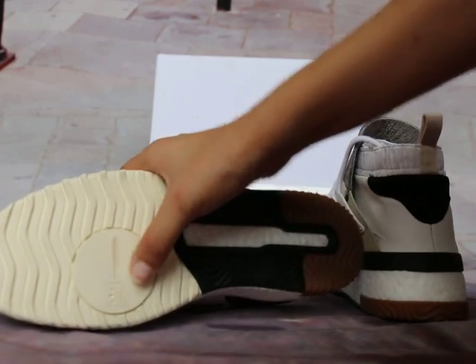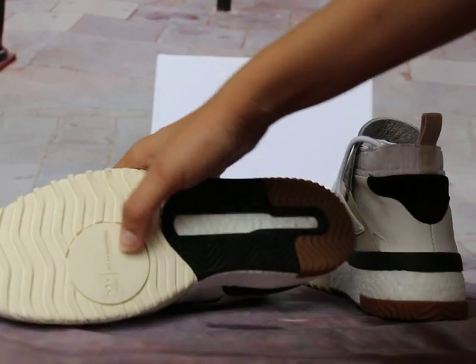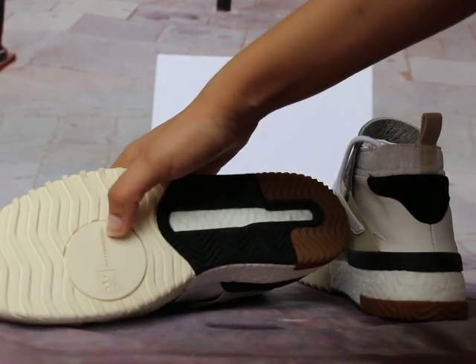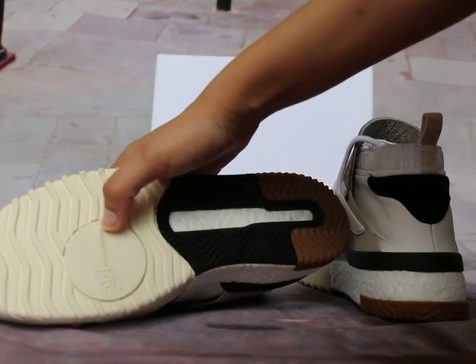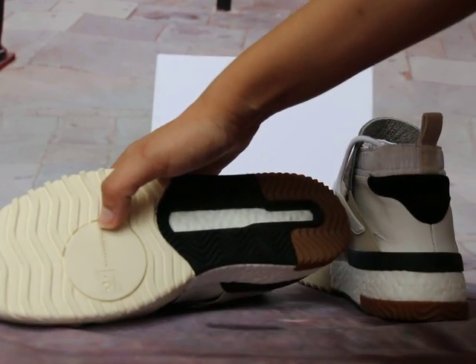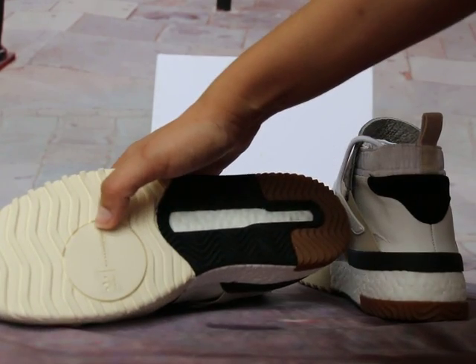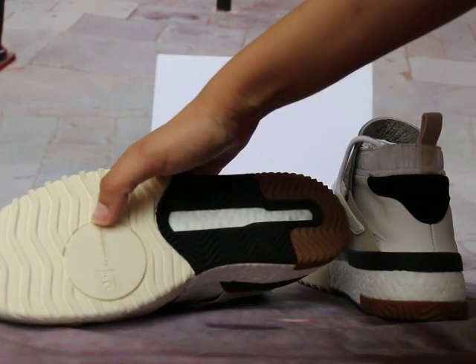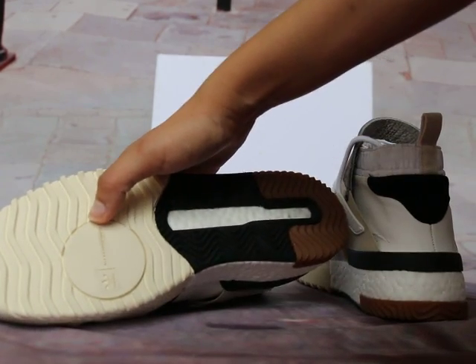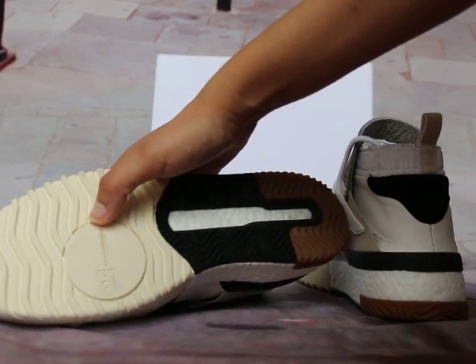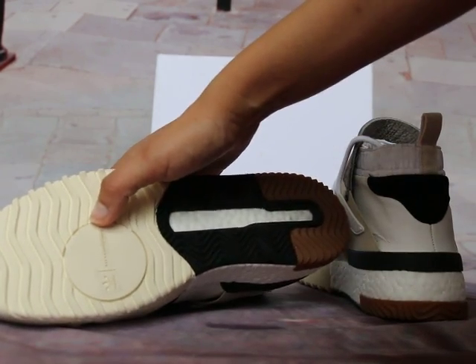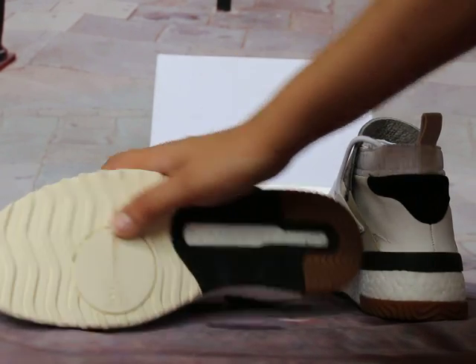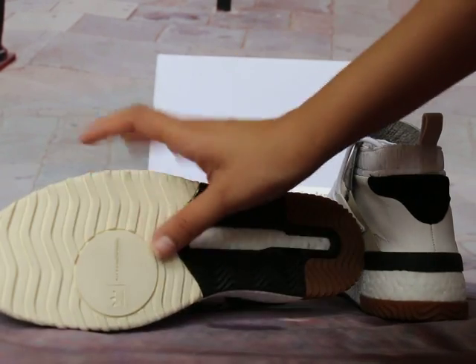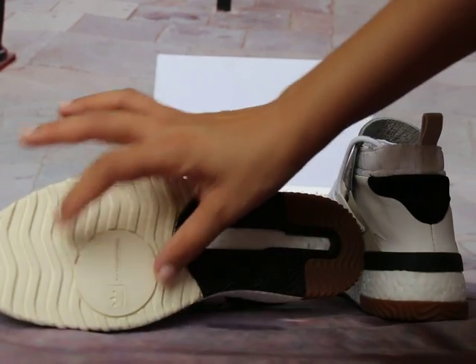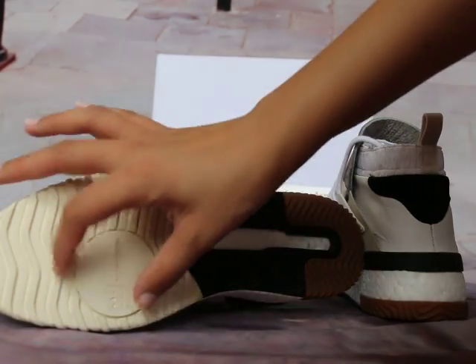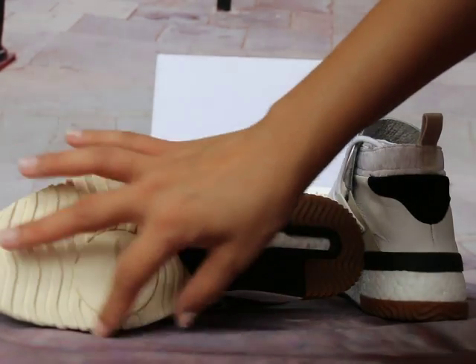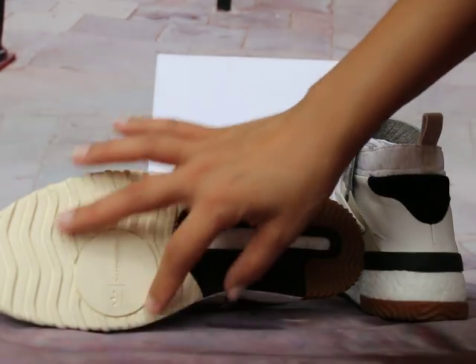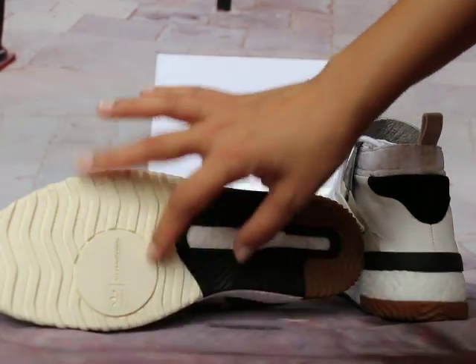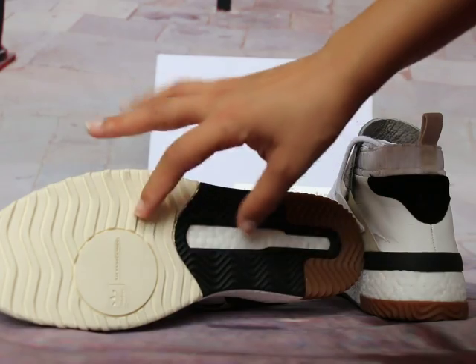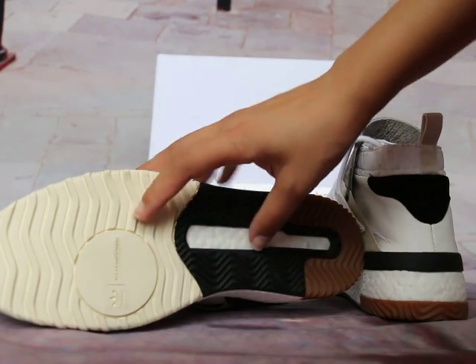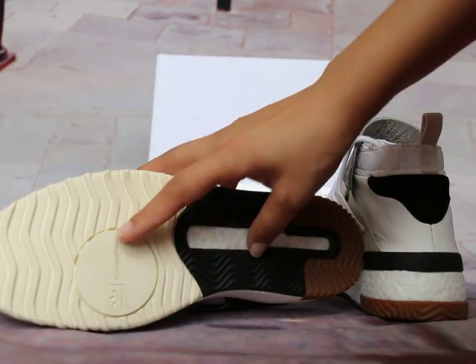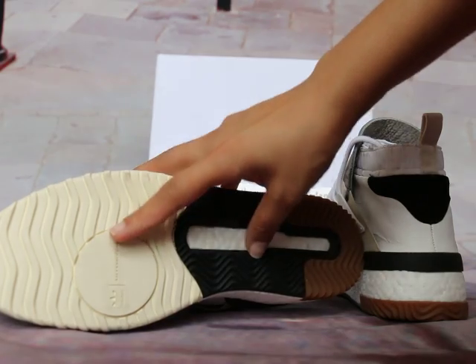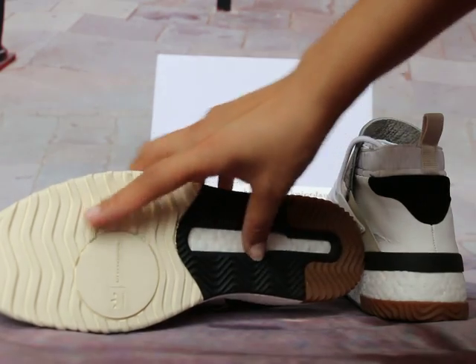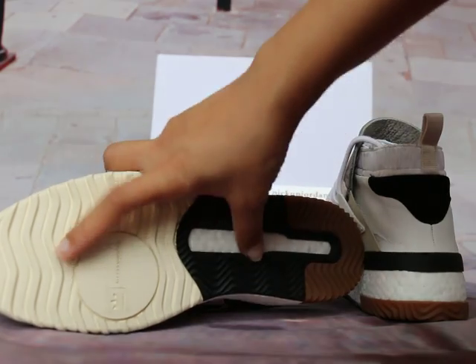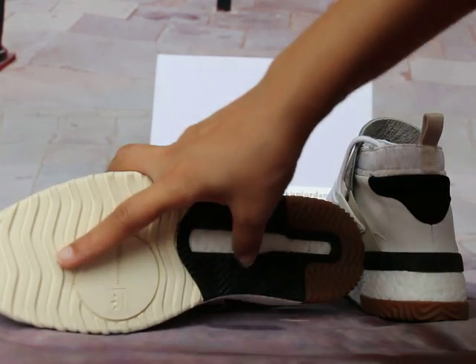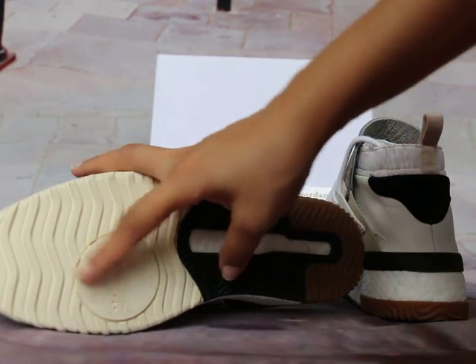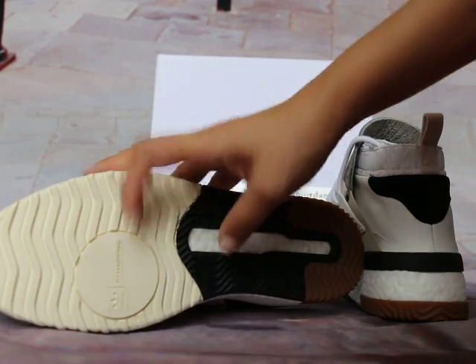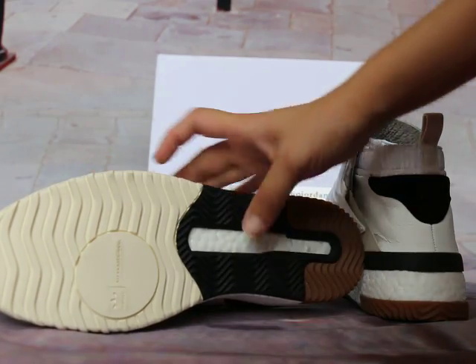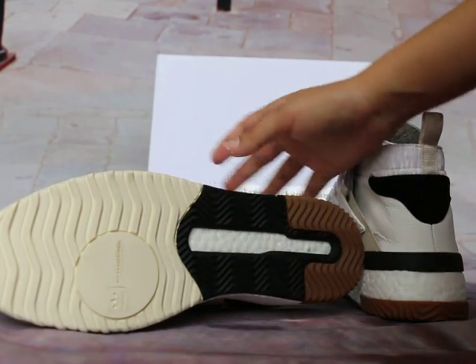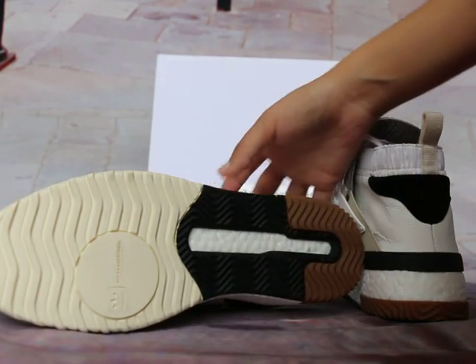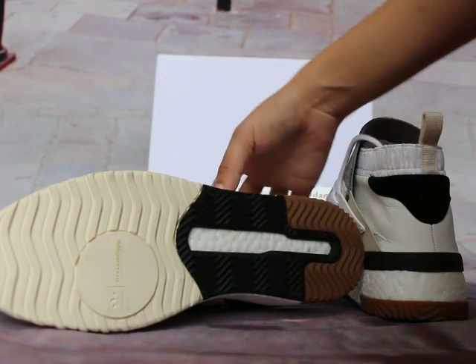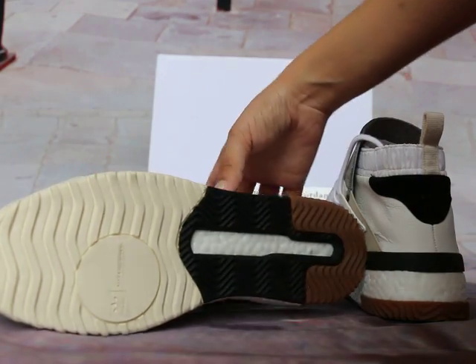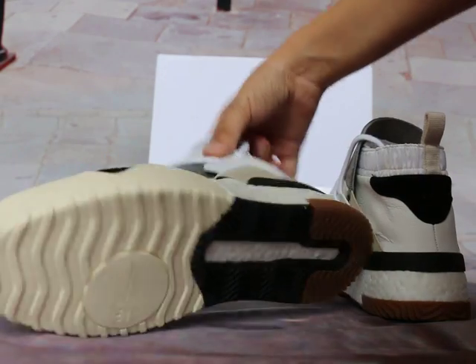Great quality on the bottom — on this side you can see a circle after the Adidas logos.